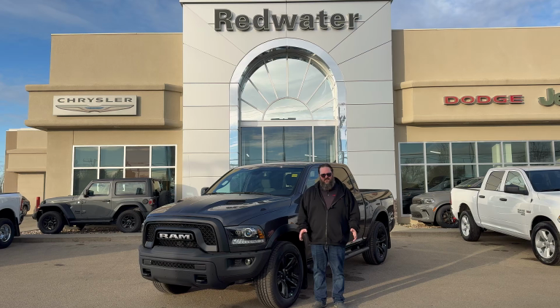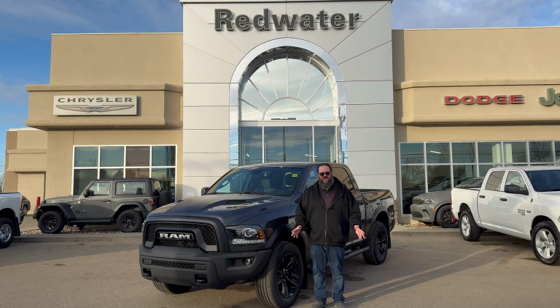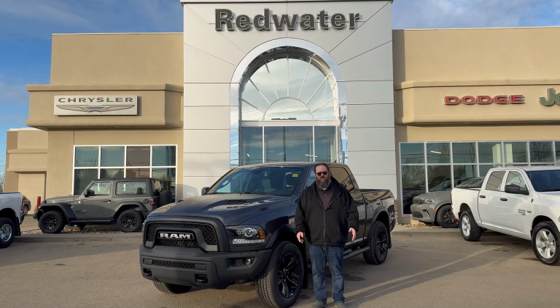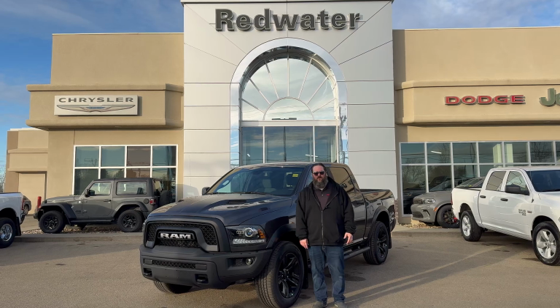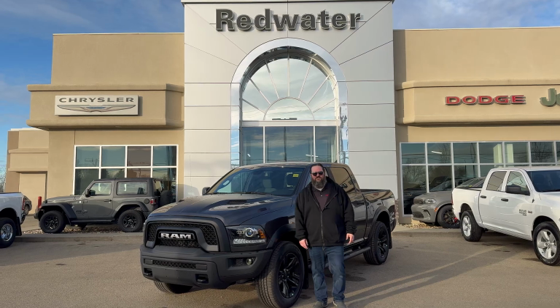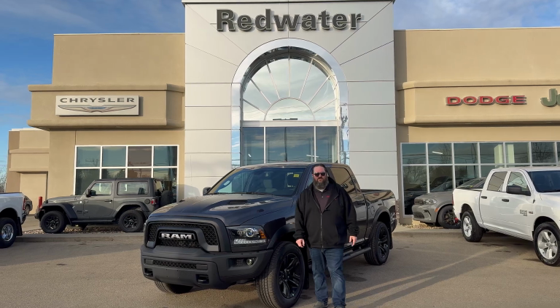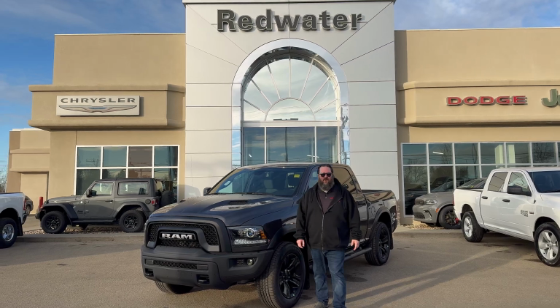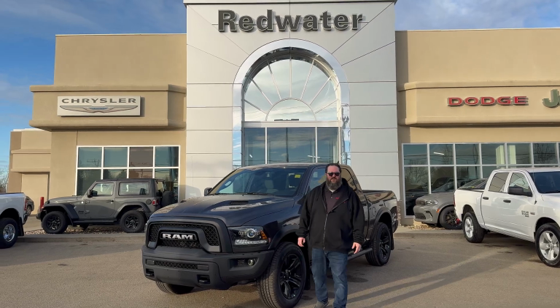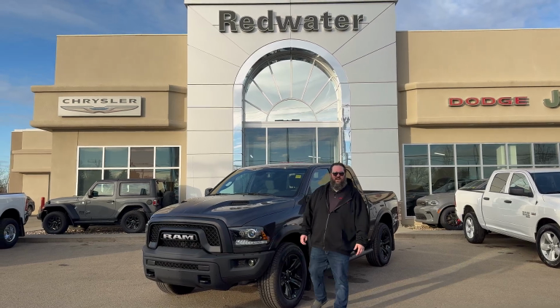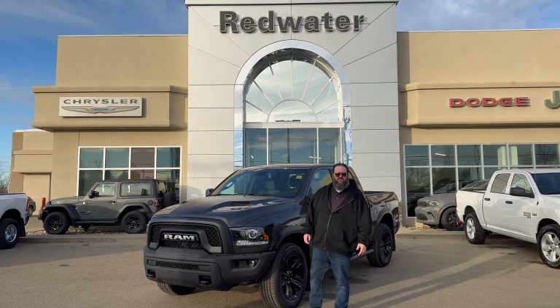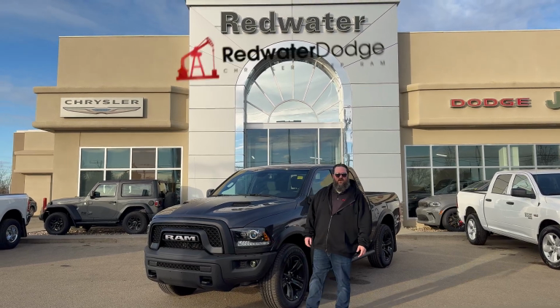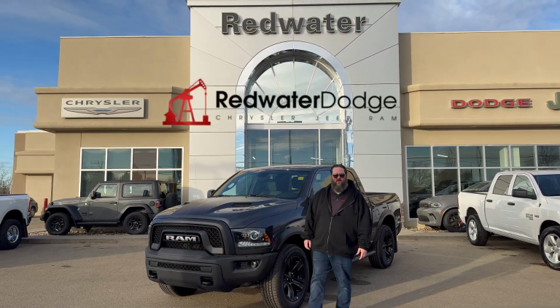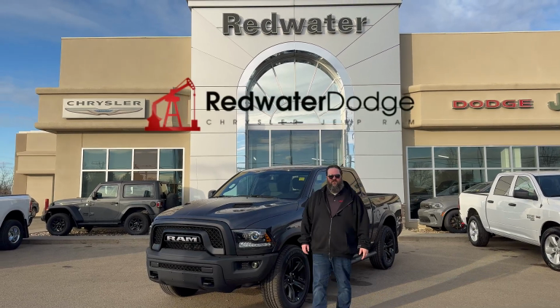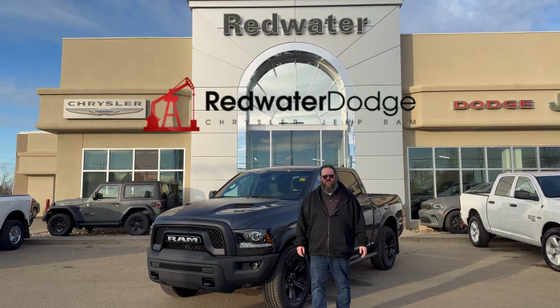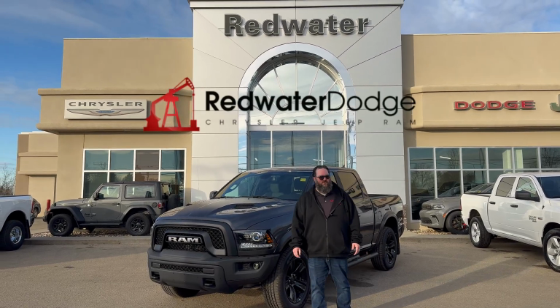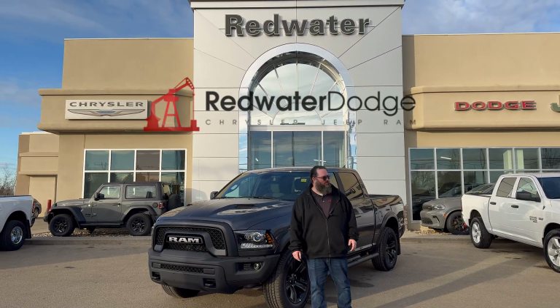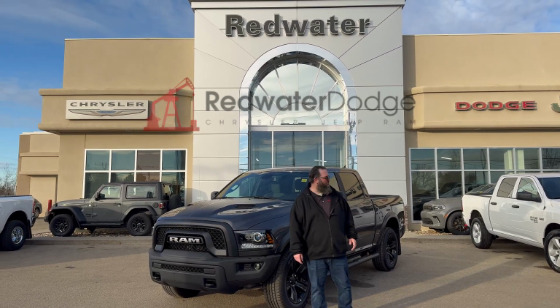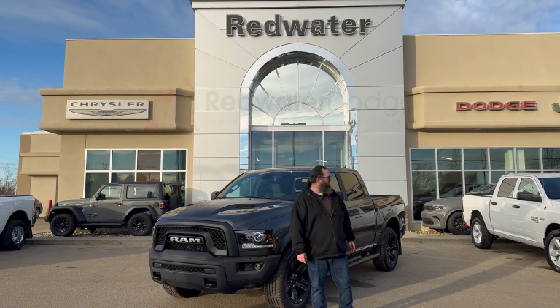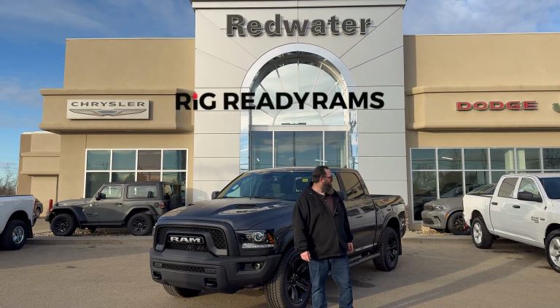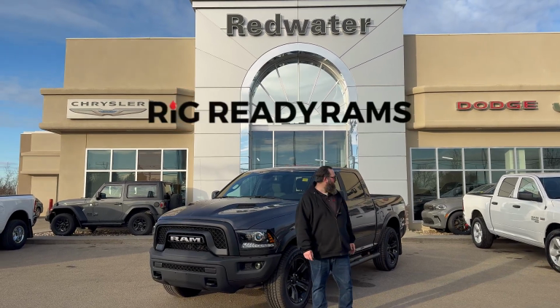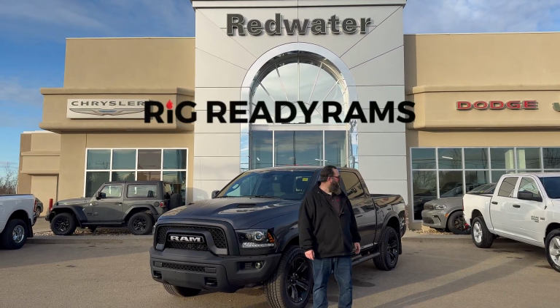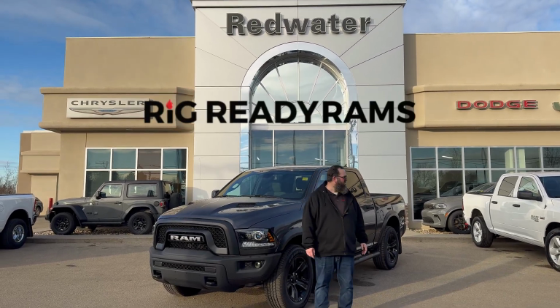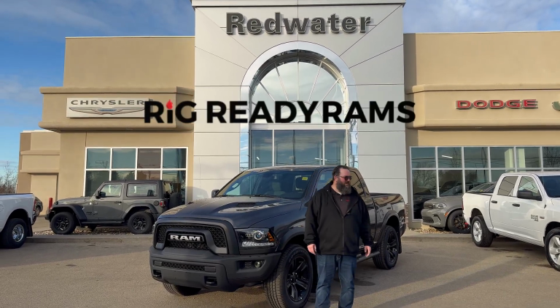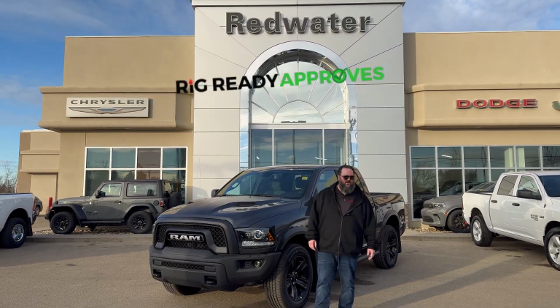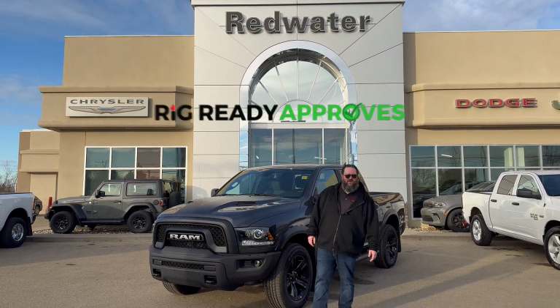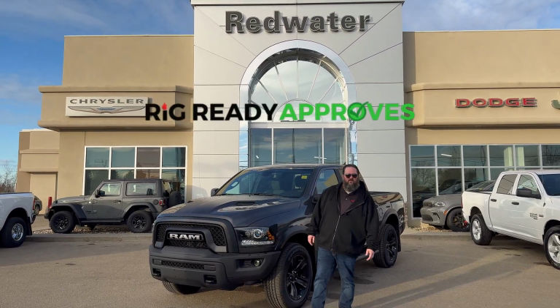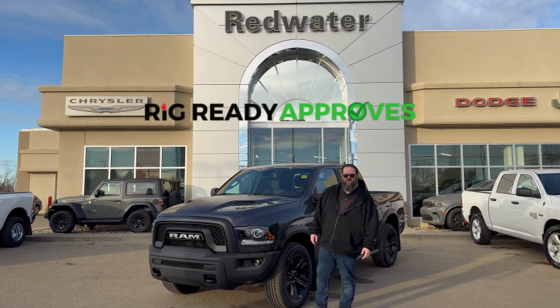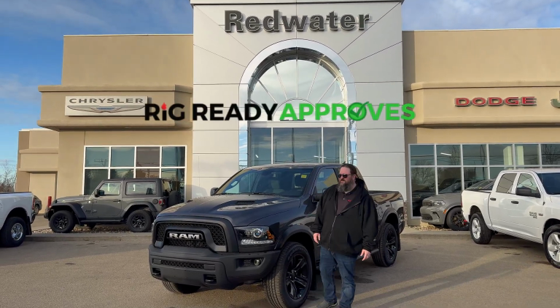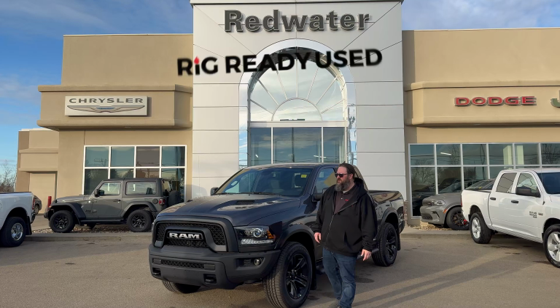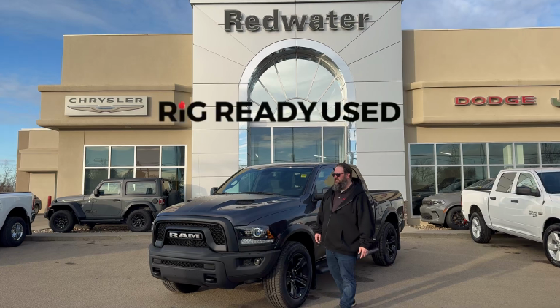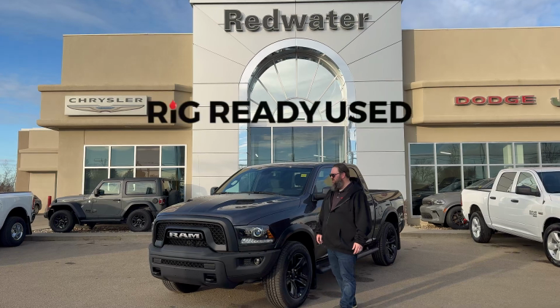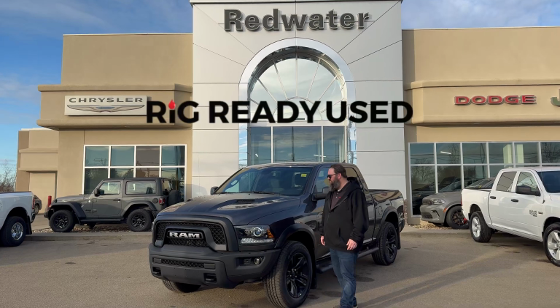Hello folks, Jethro coming to you live from Redwater Dodge, home of the world famous Rig Ready Rams, Rig Ready Approved and Rig Ready Used.